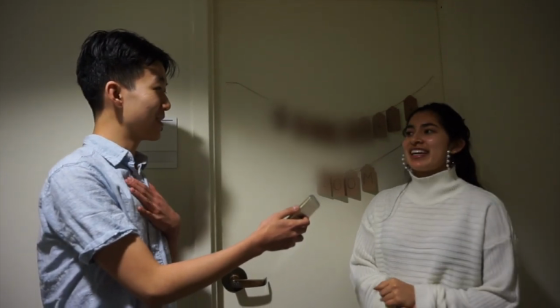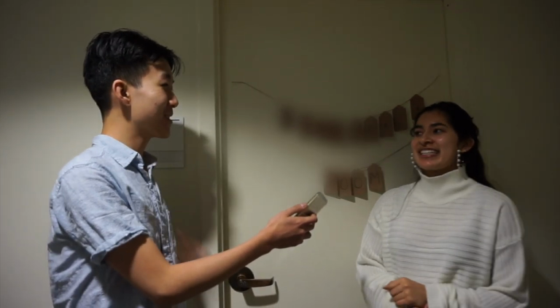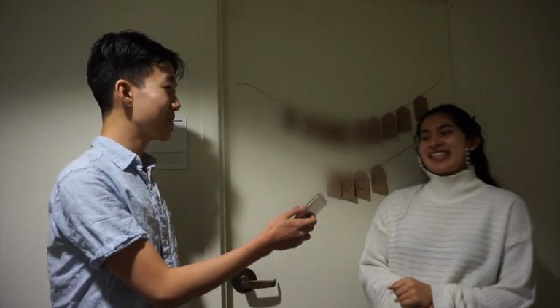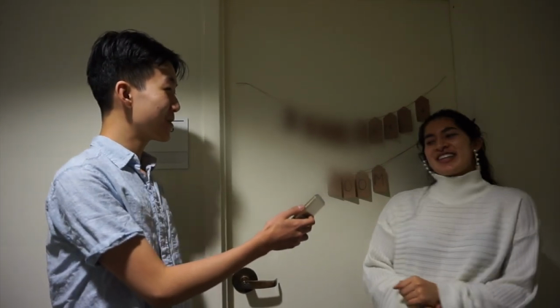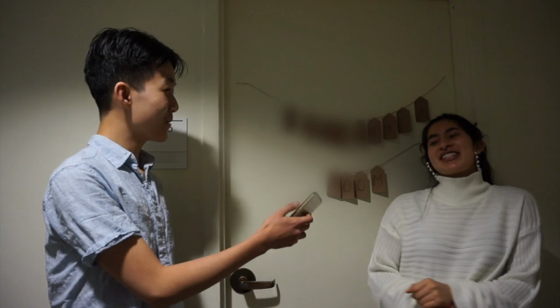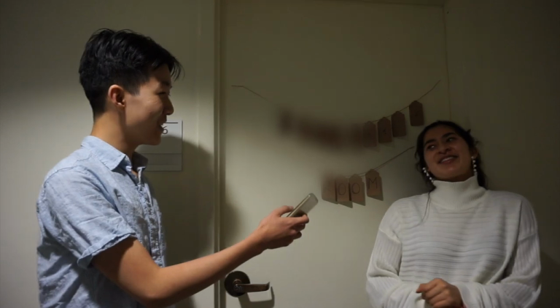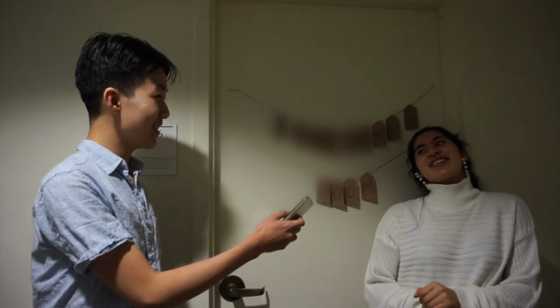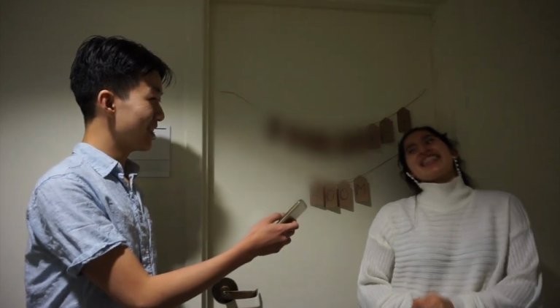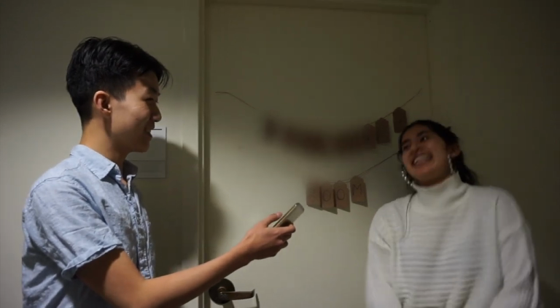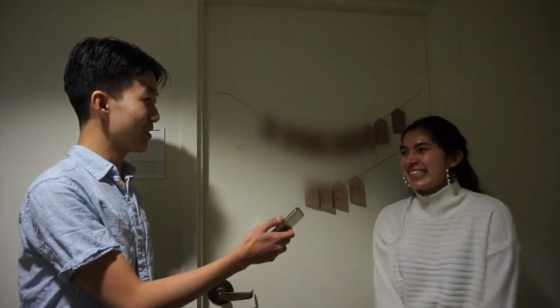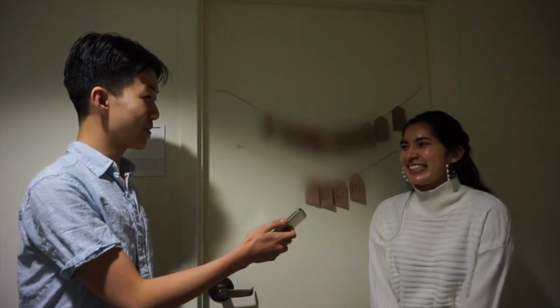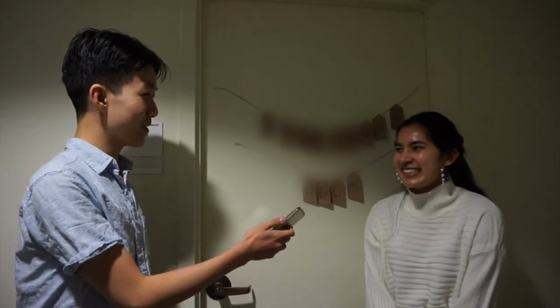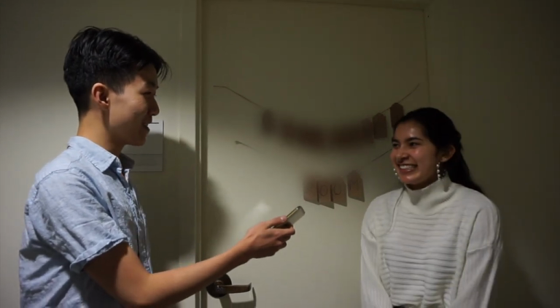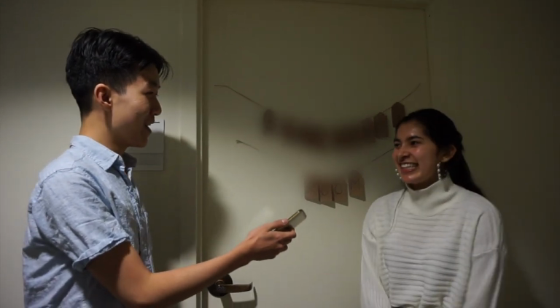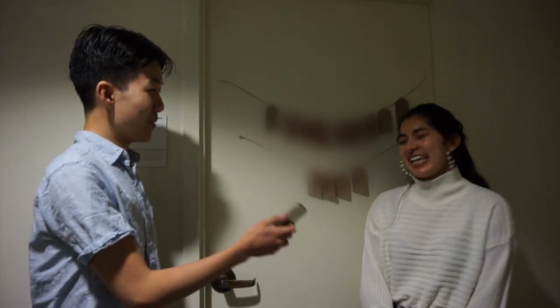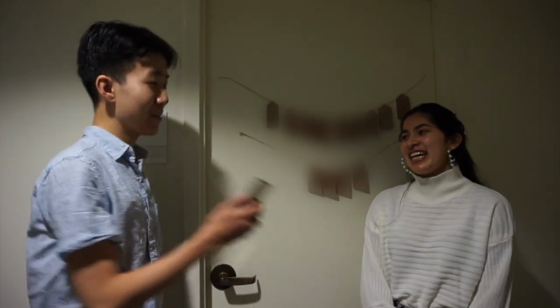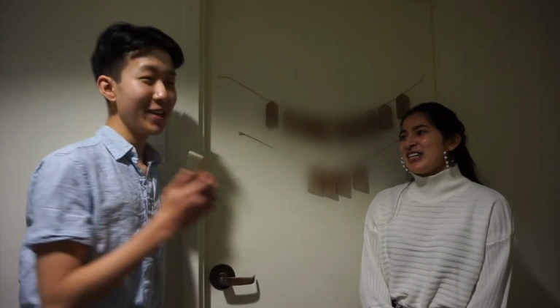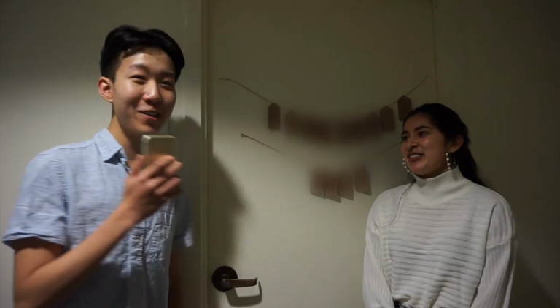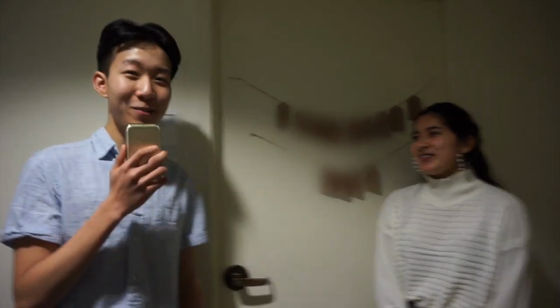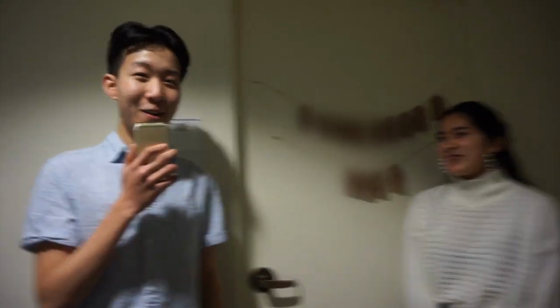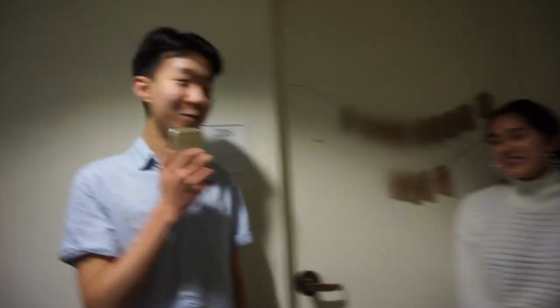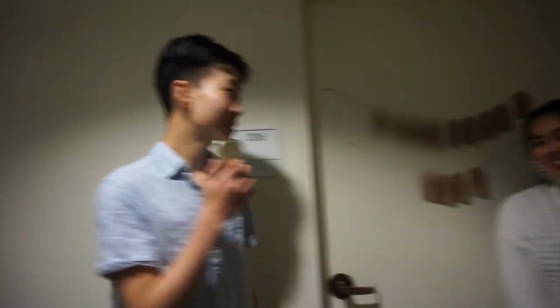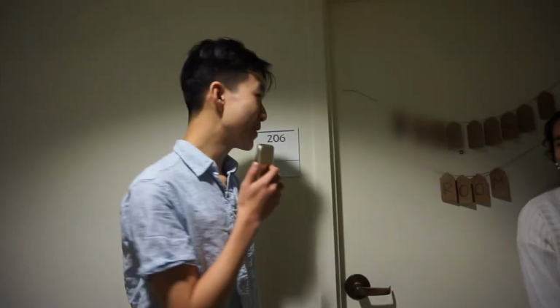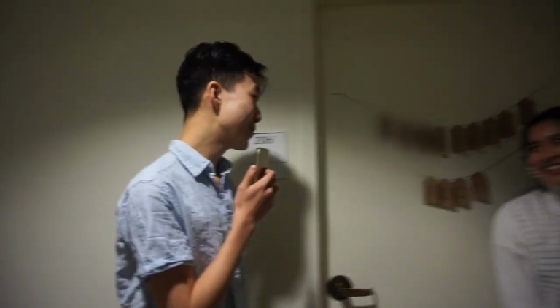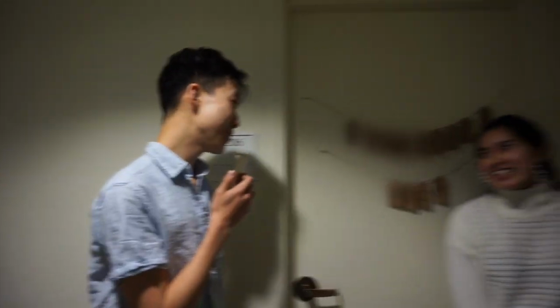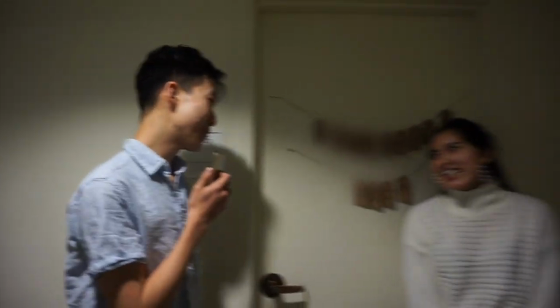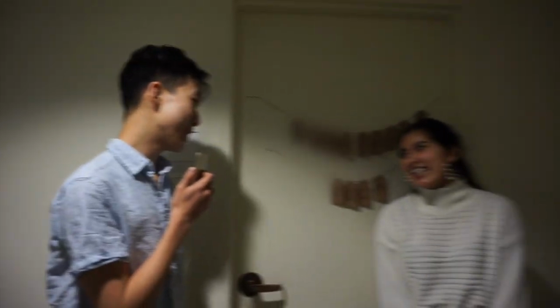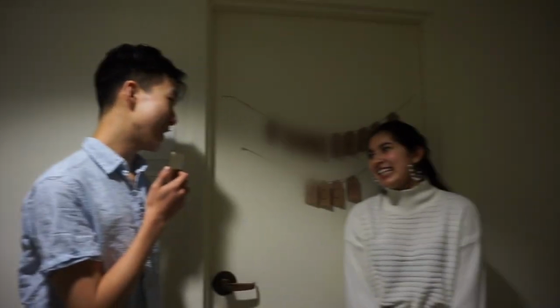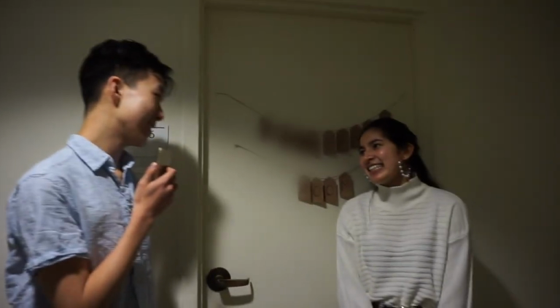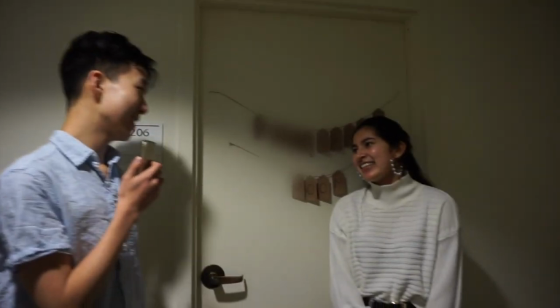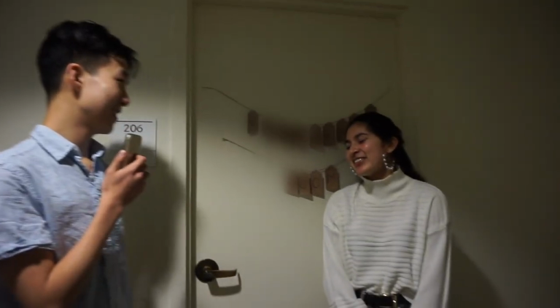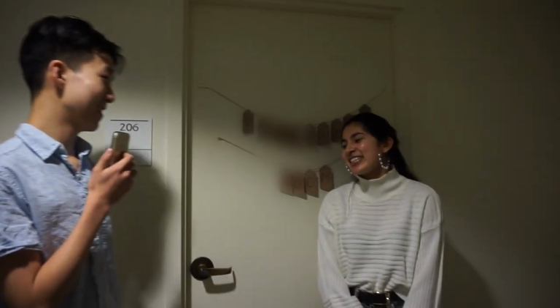Oh, that's so sweet. Well, thank you for showing us your room, Supriya. Of course.